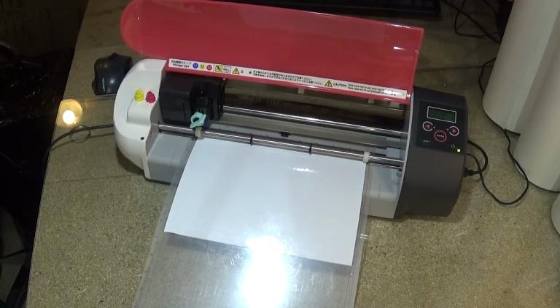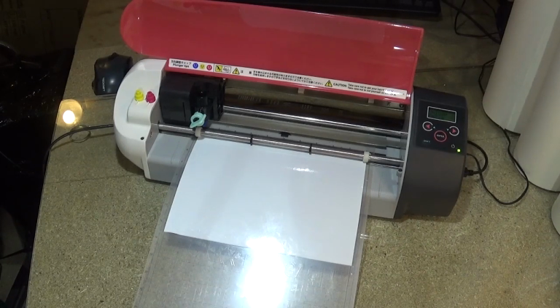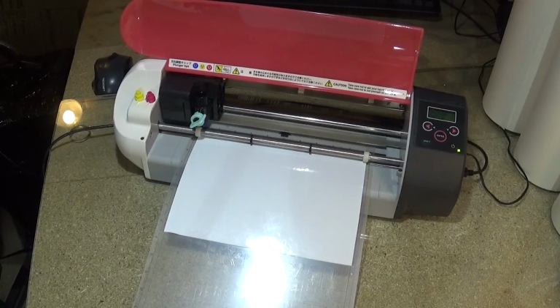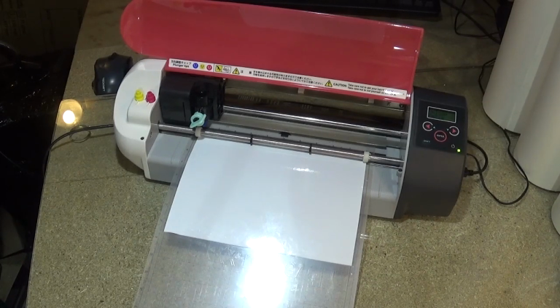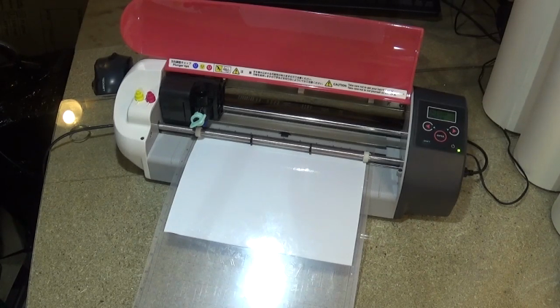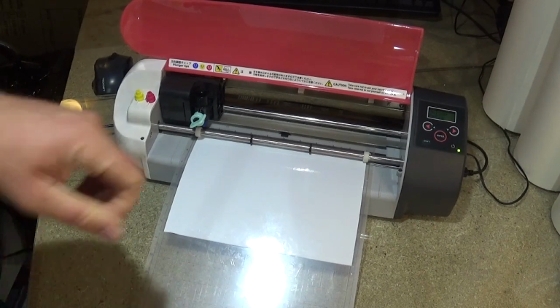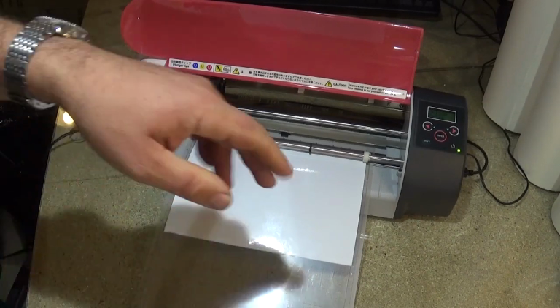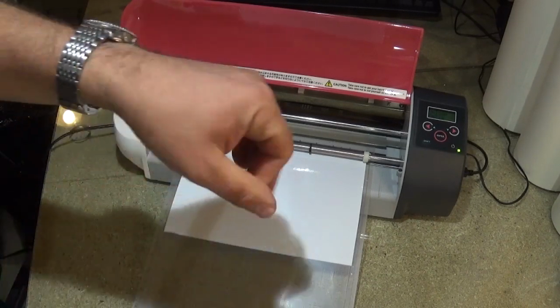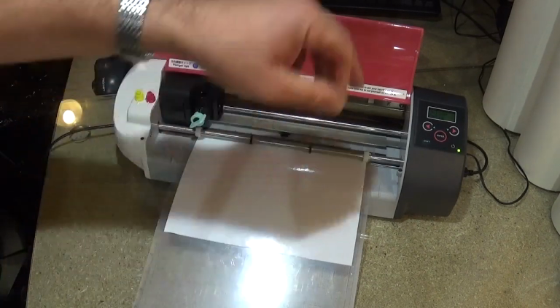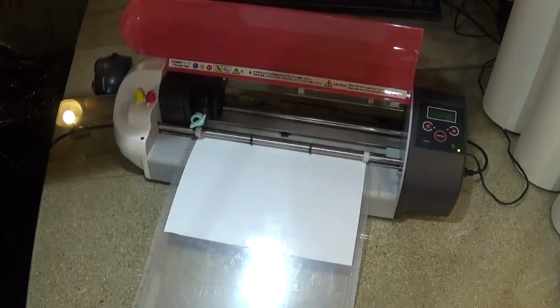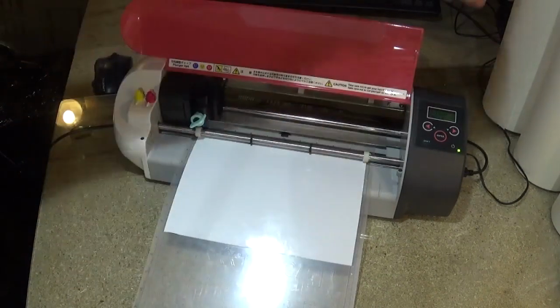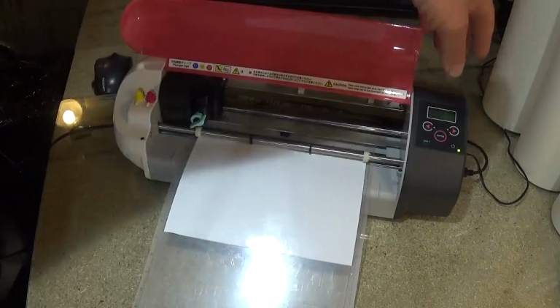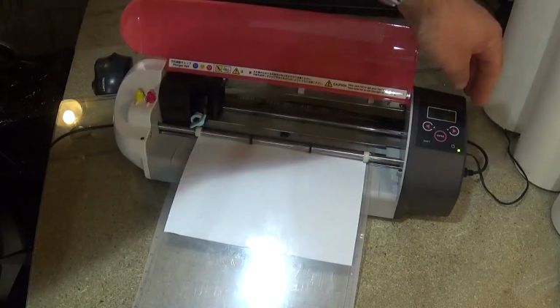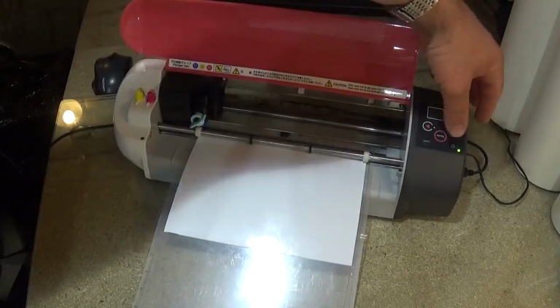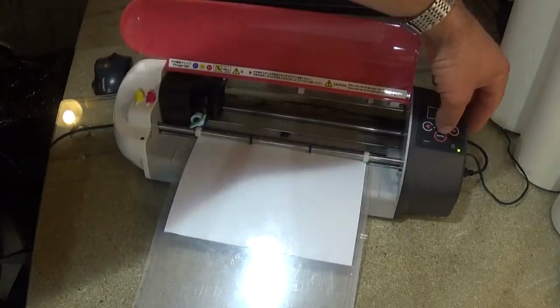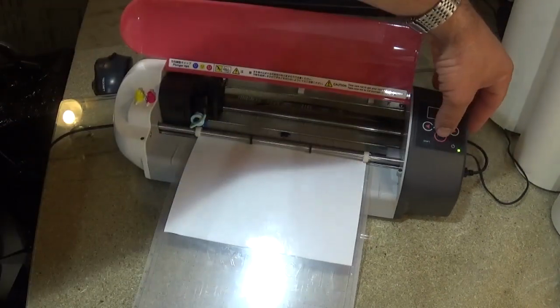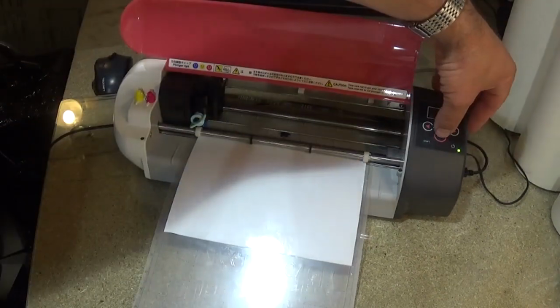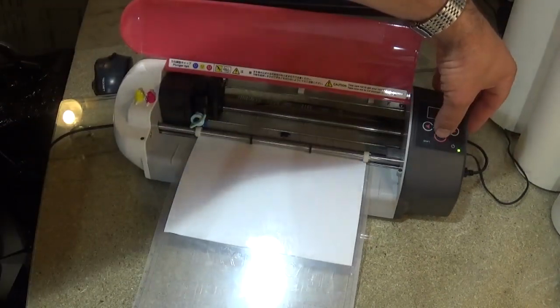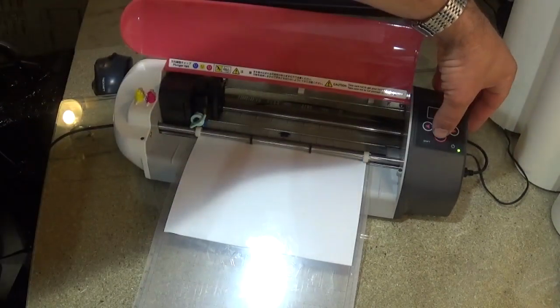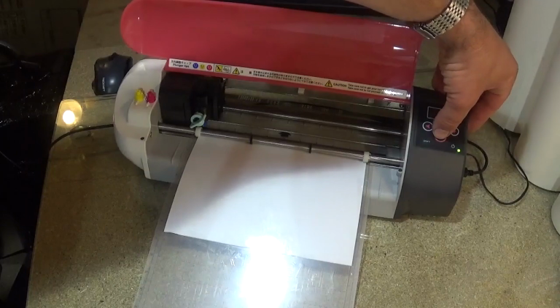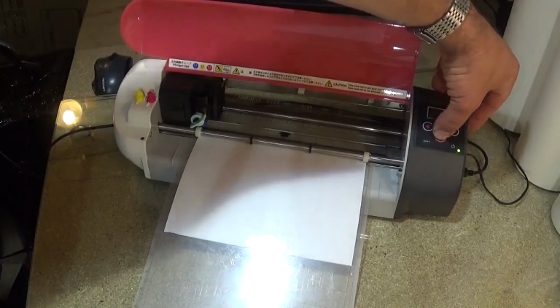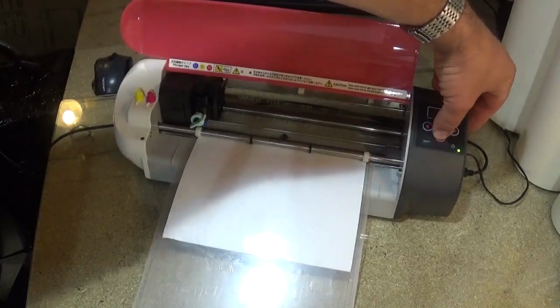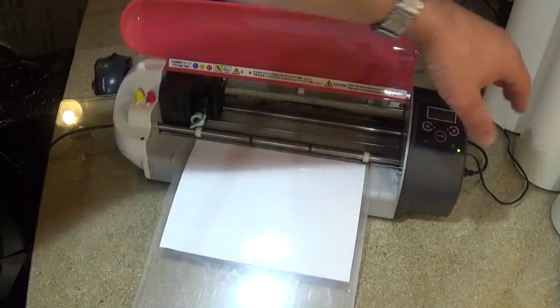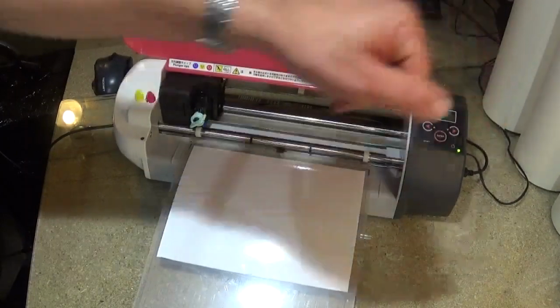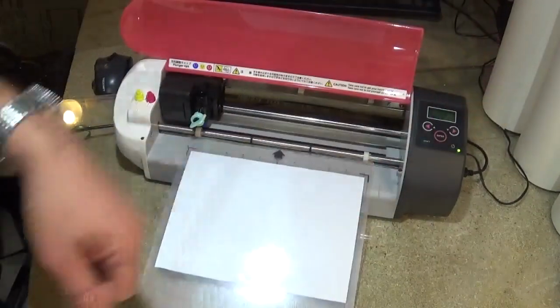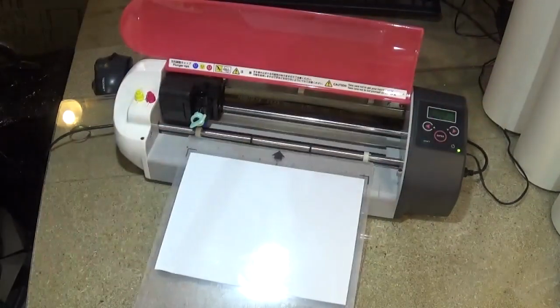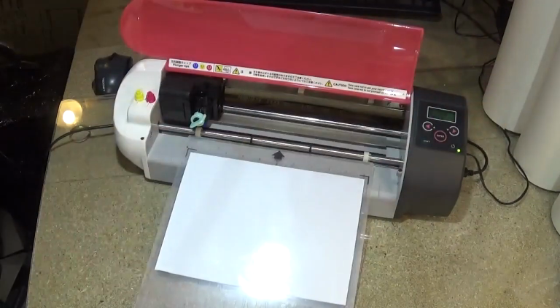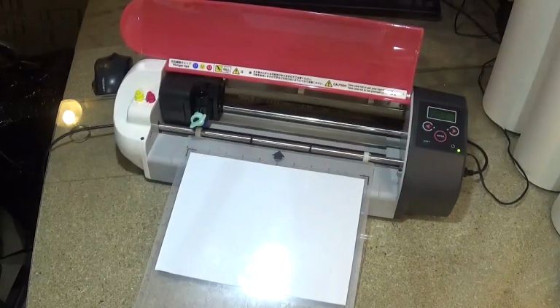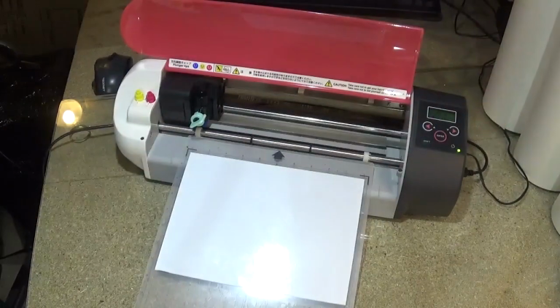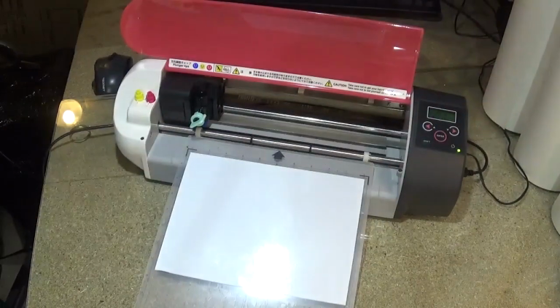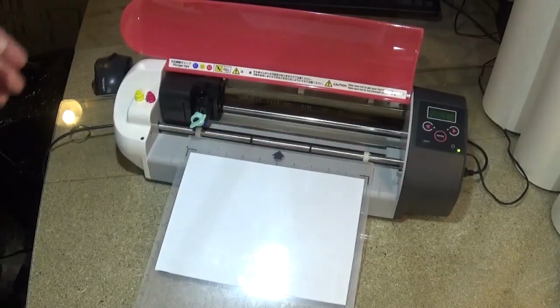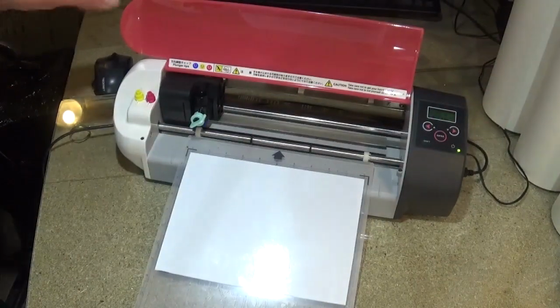So there we go. On the screen it says unload media, and you press enter and out it comes.